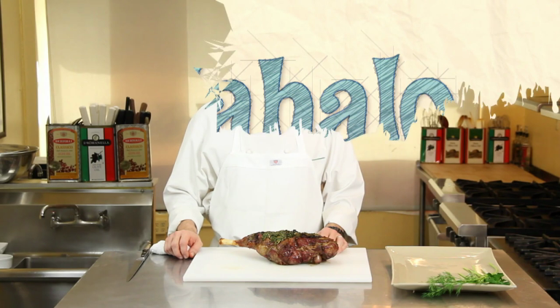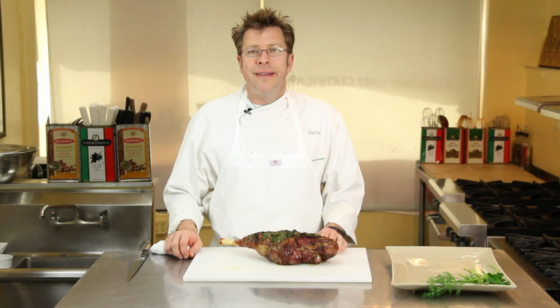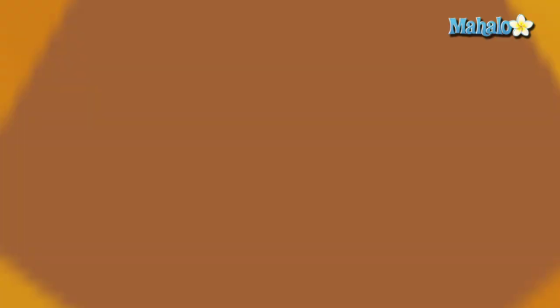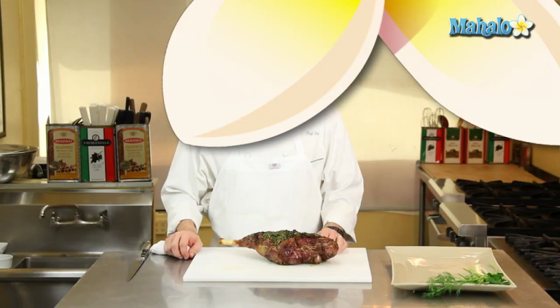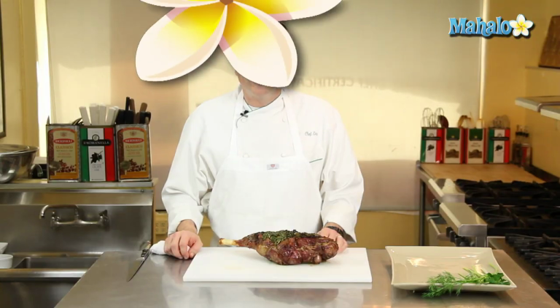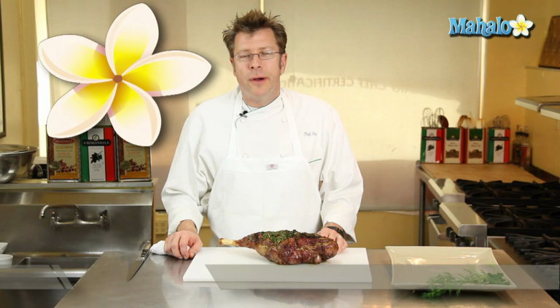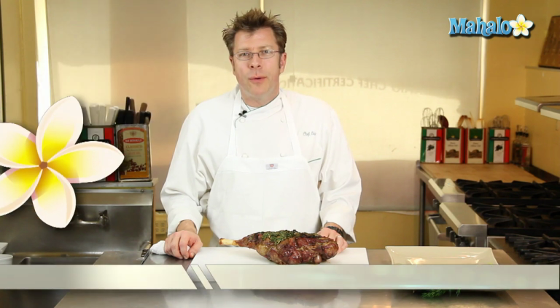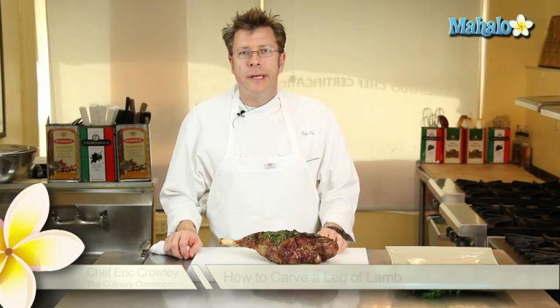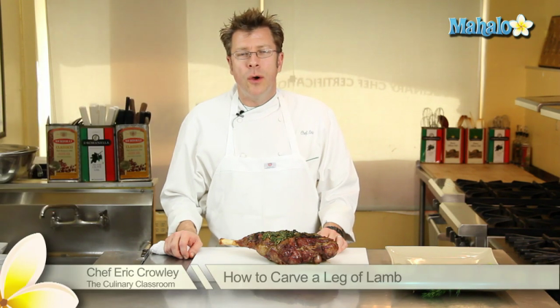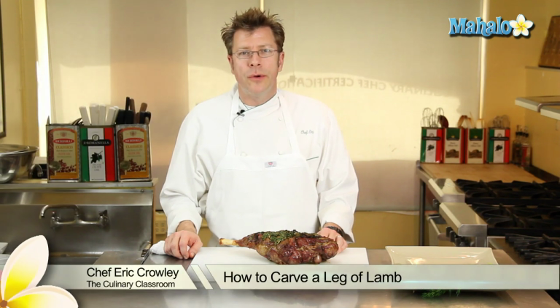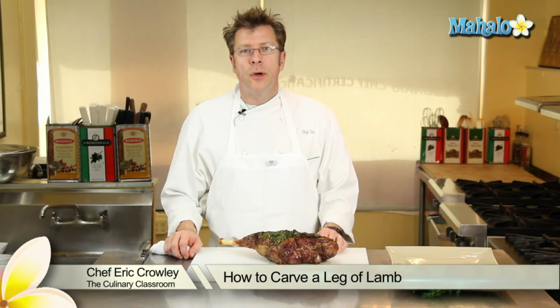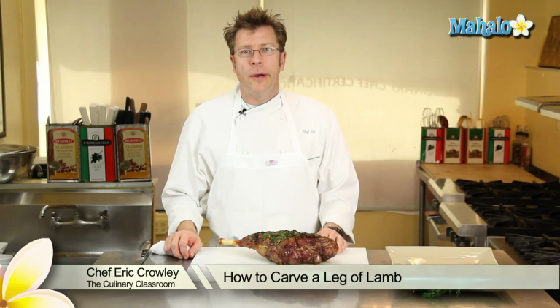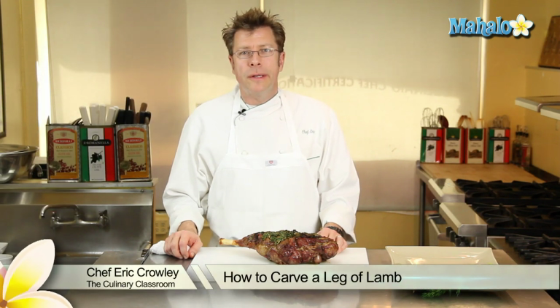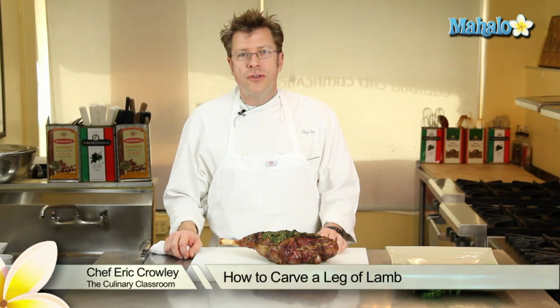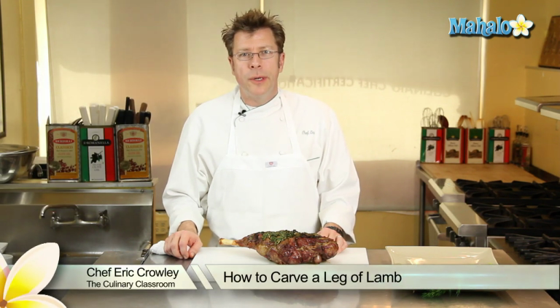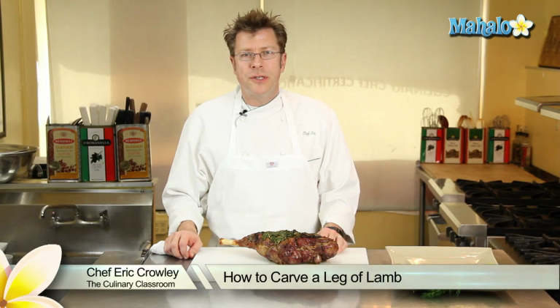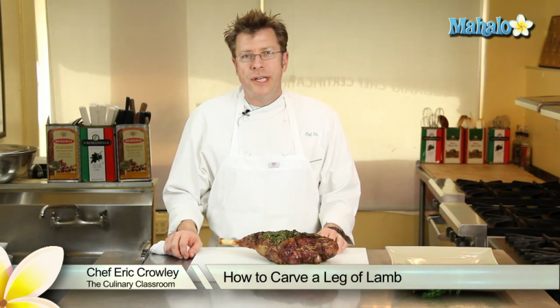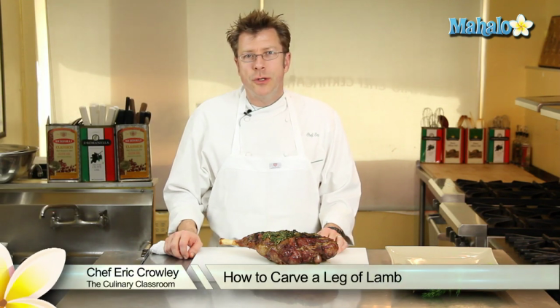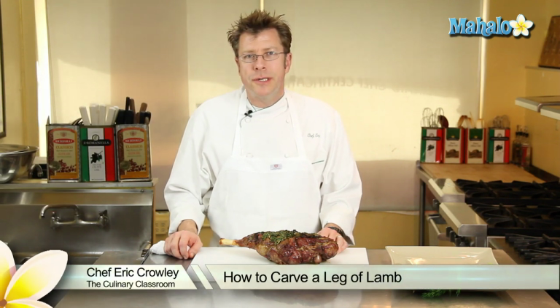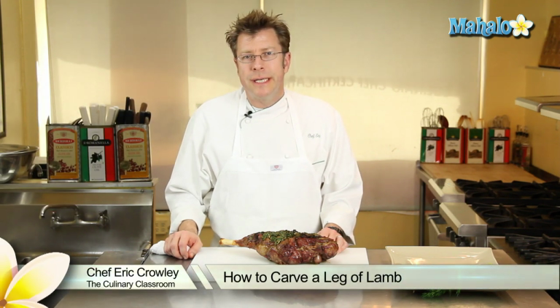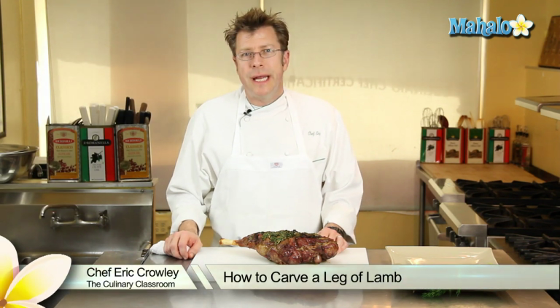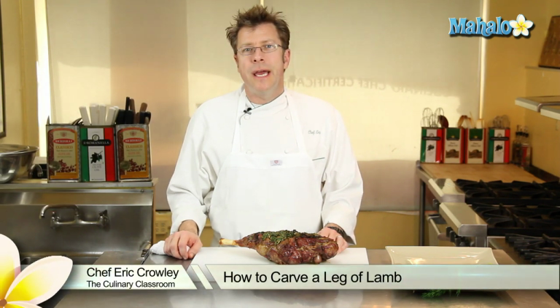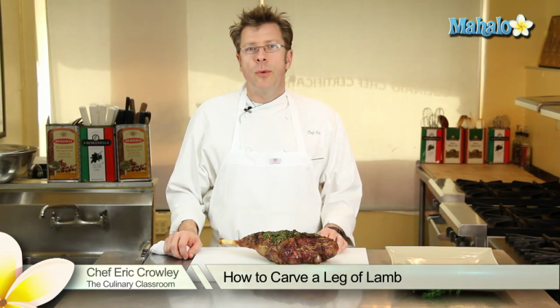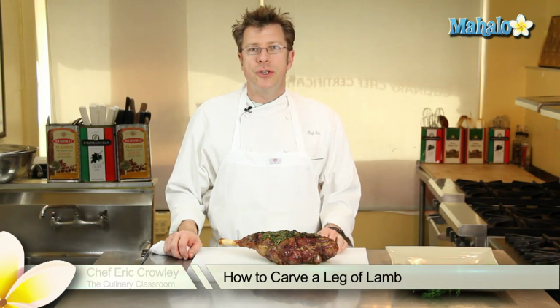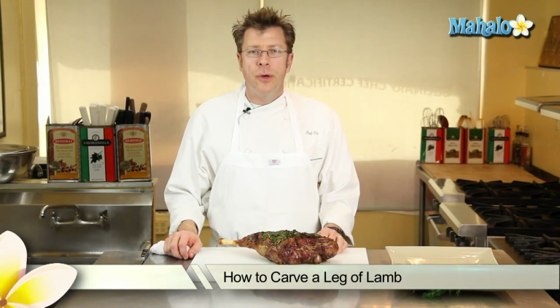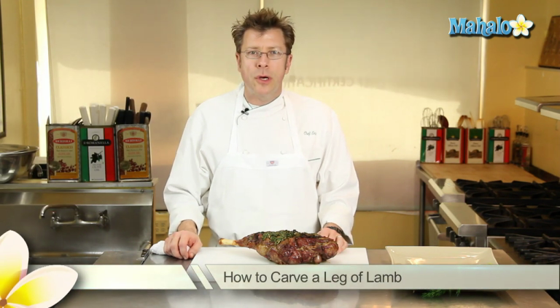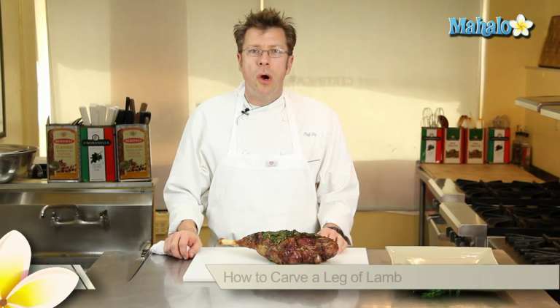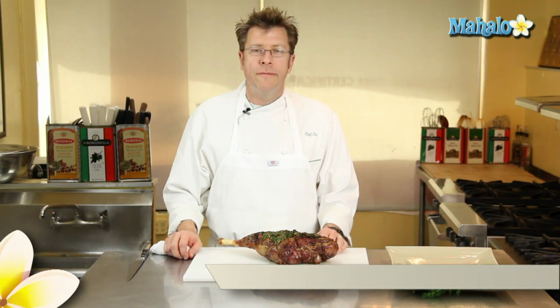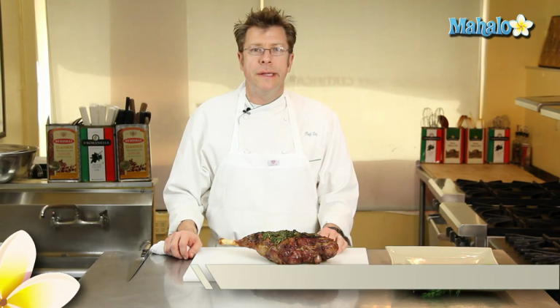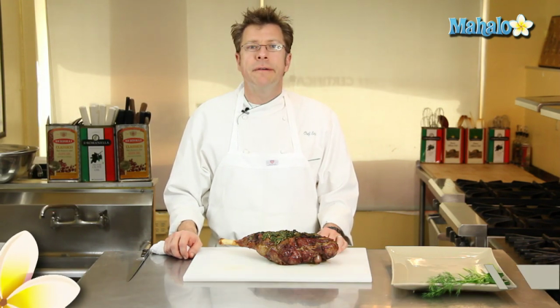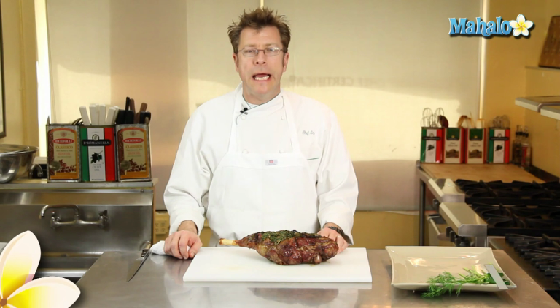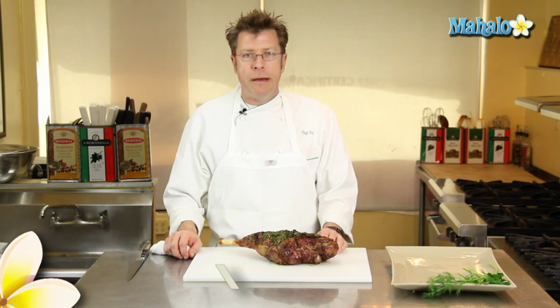Hi there, I'm Chef Eric Crowley, owner of the Culinary Classroom in West Los Angeles, and today I'm going to show you how to carve a leg of lamb.